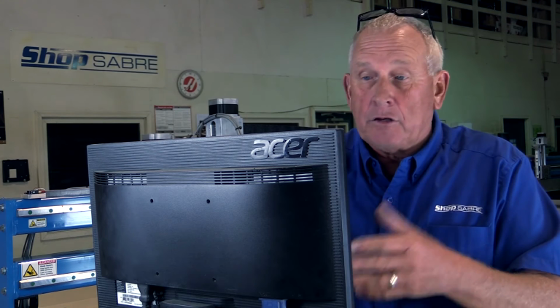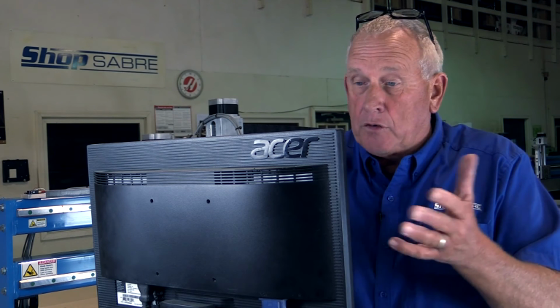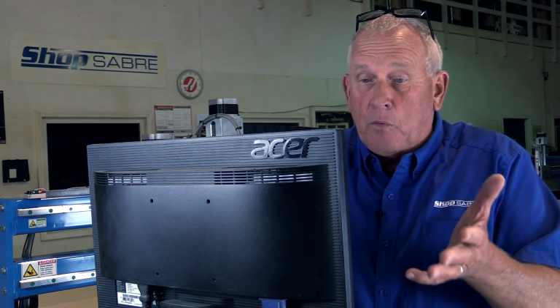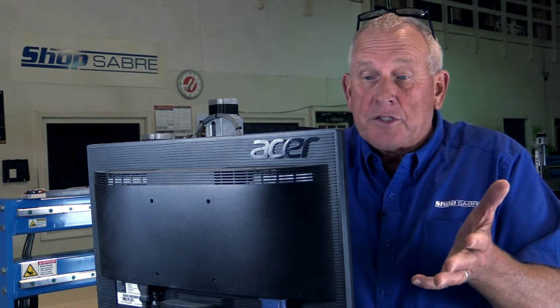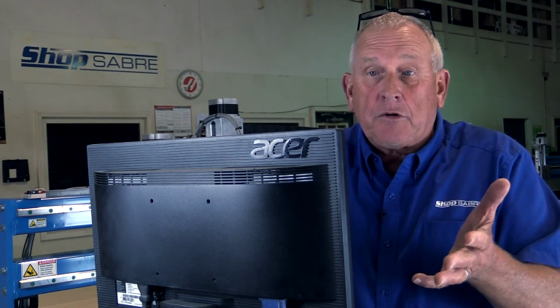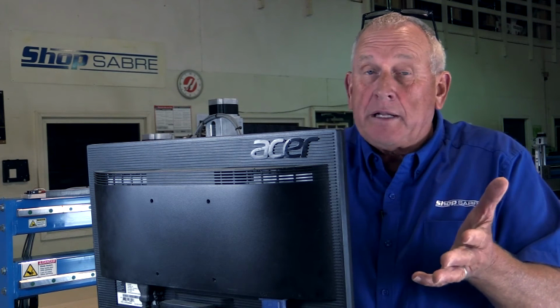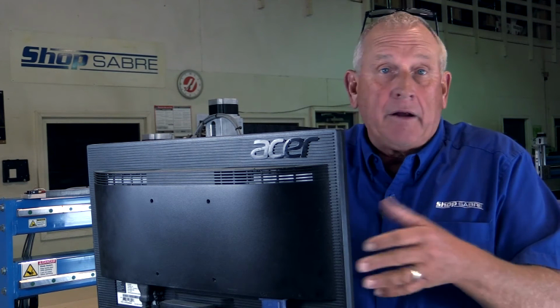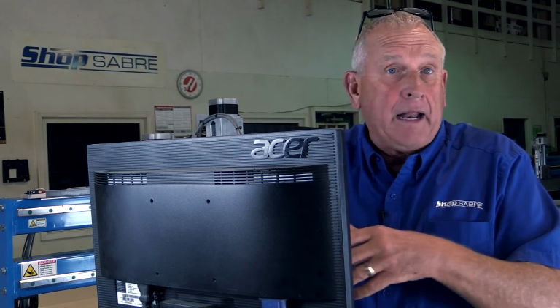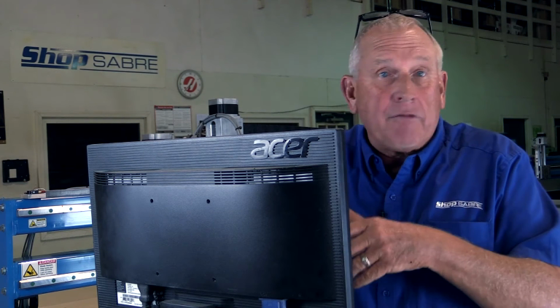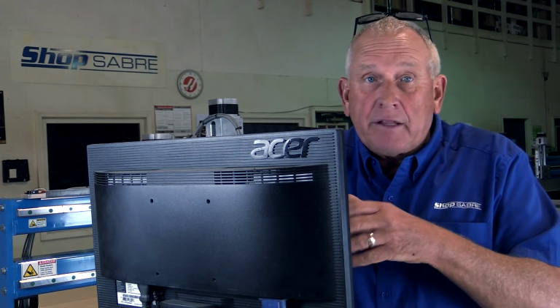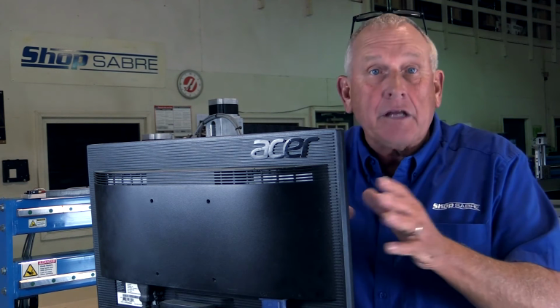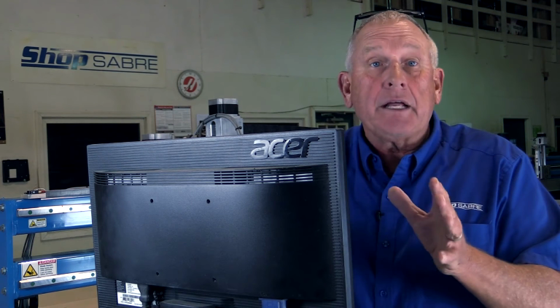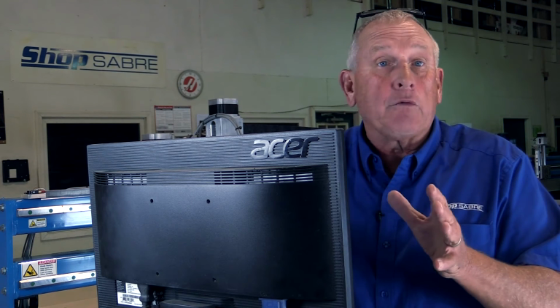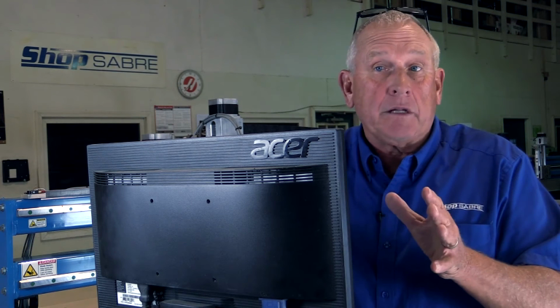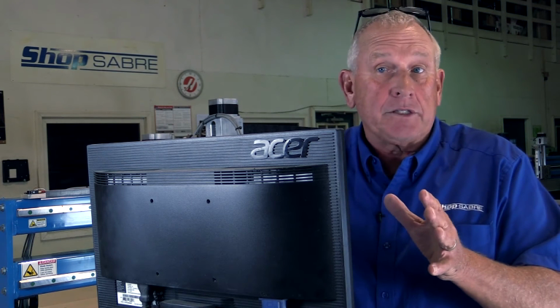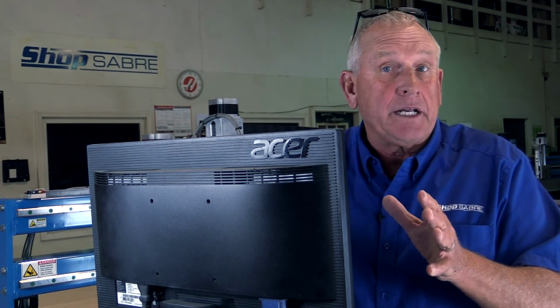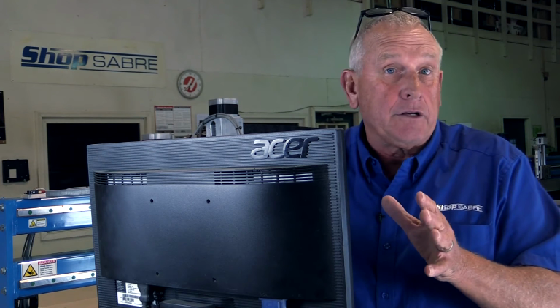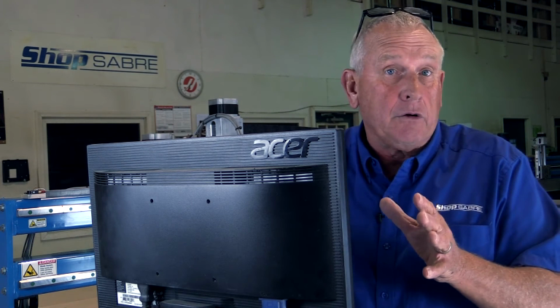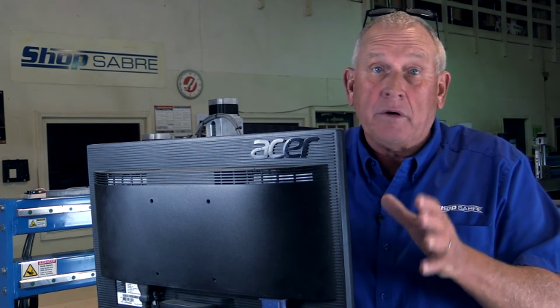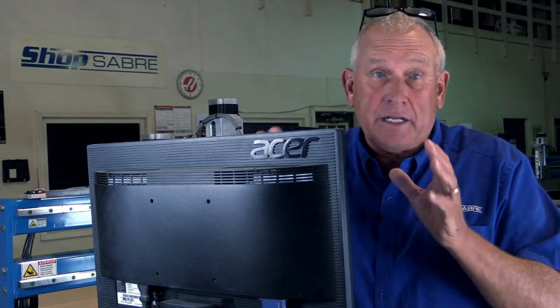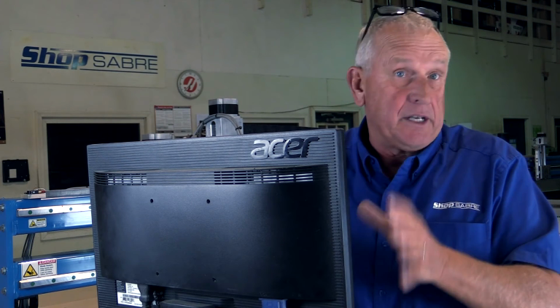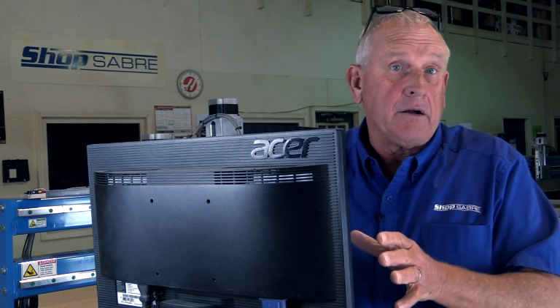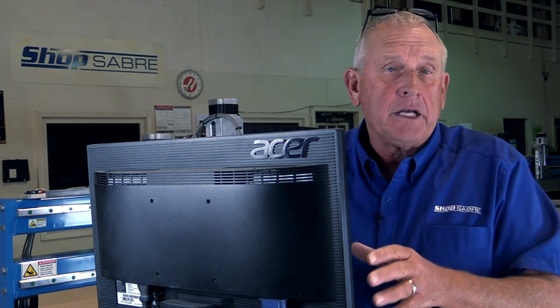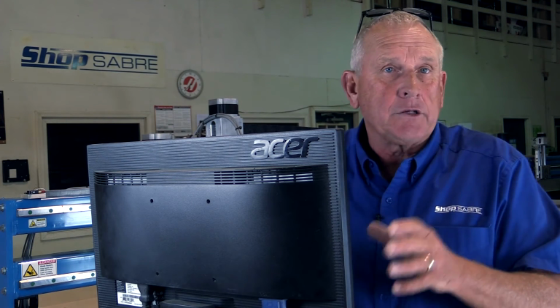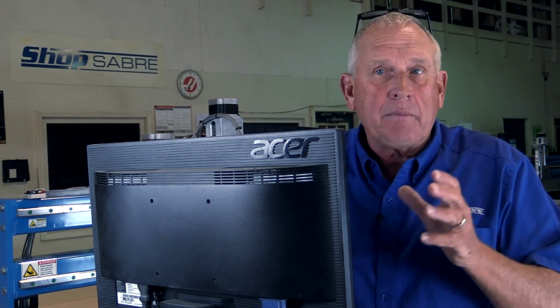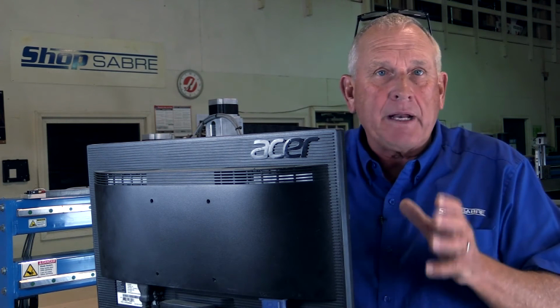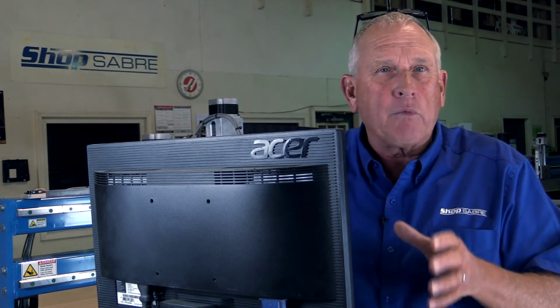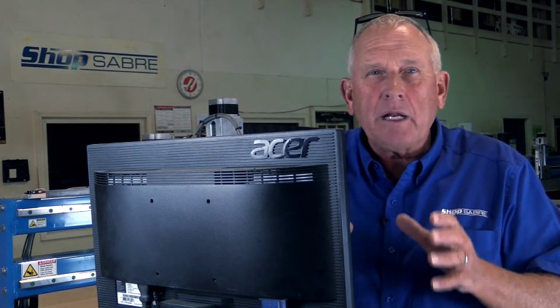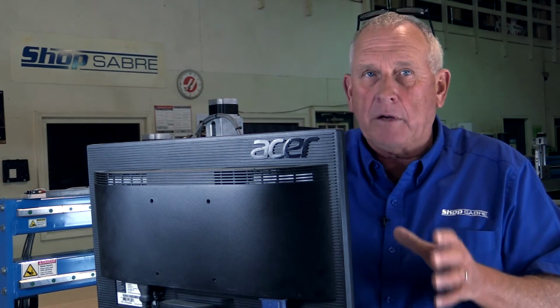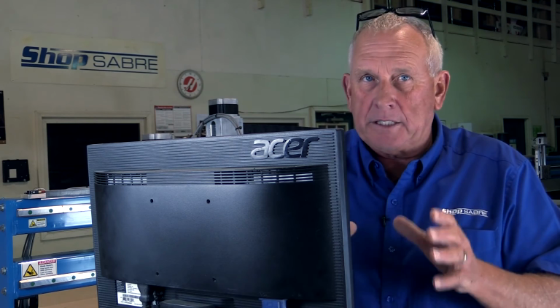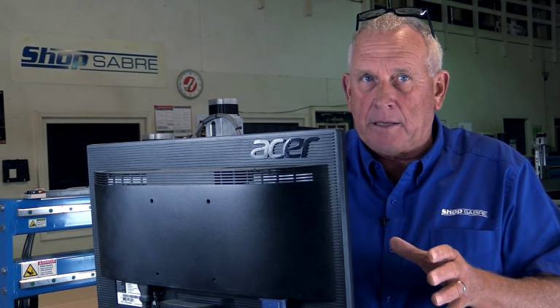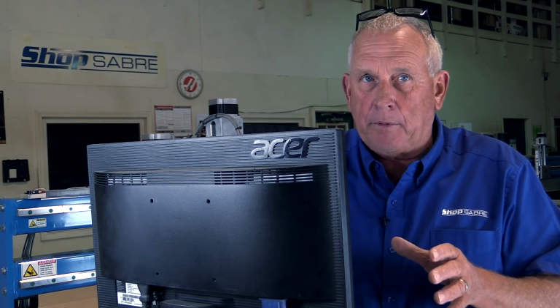There's only one screen and everything you need to run the machine control is there. We made it really, really simple.